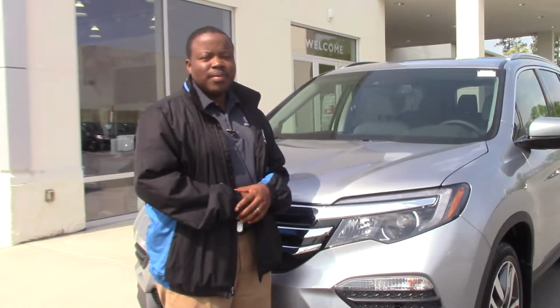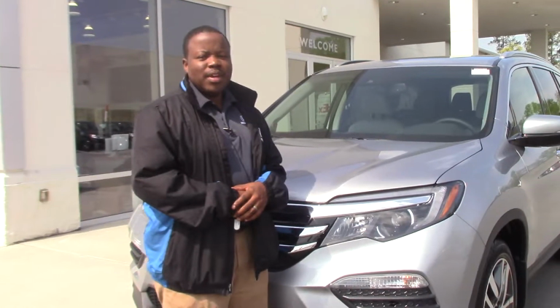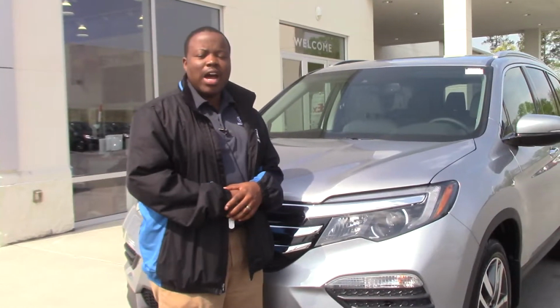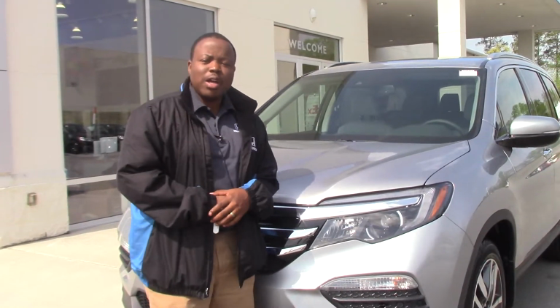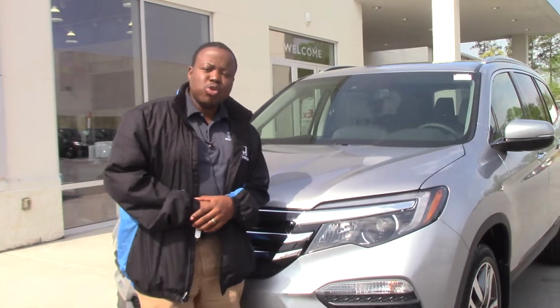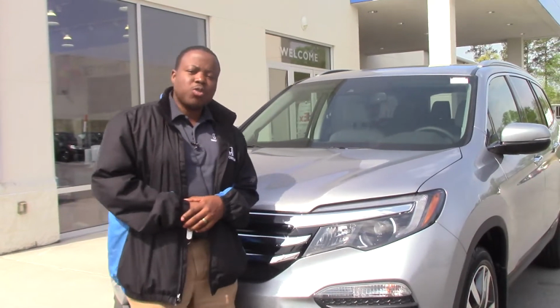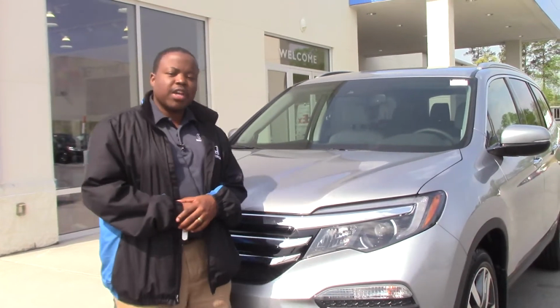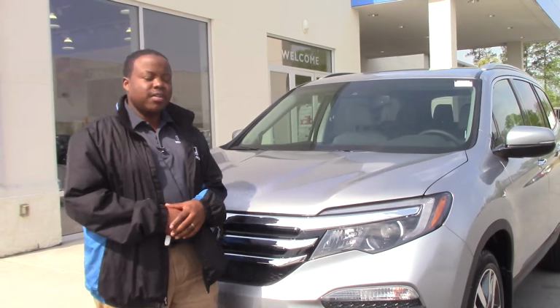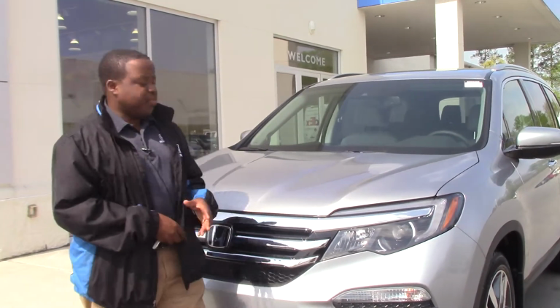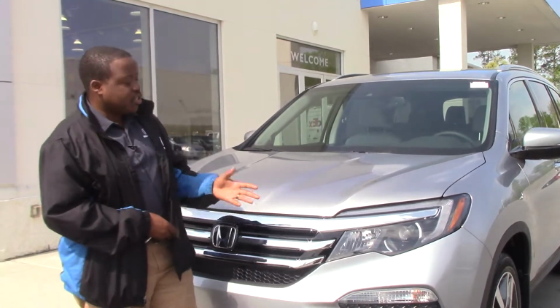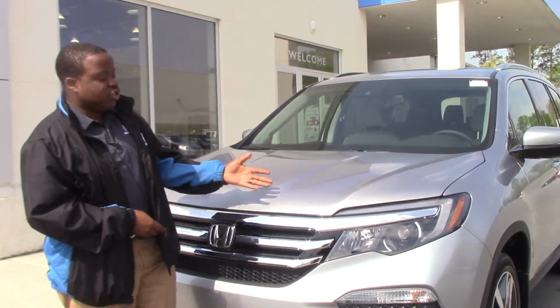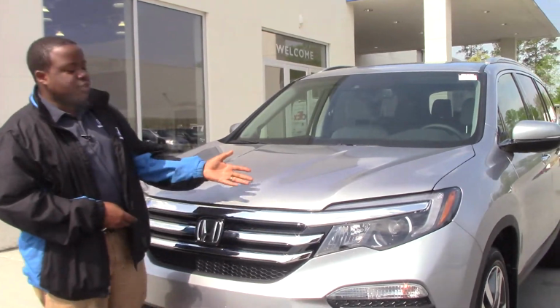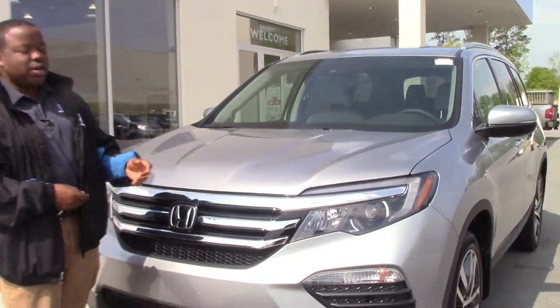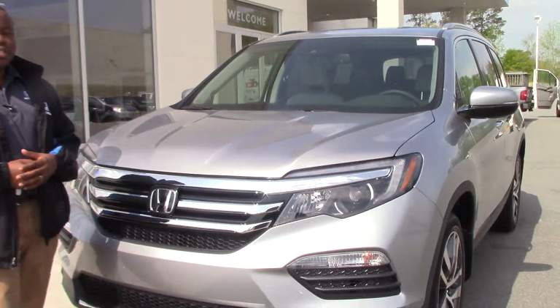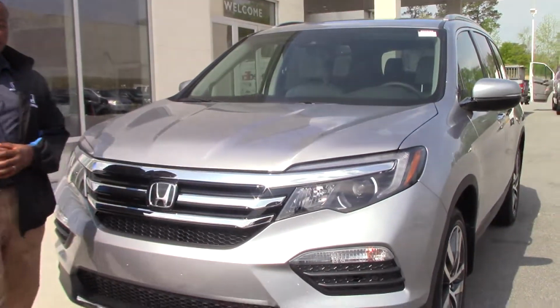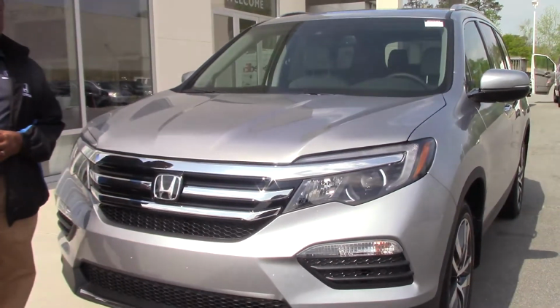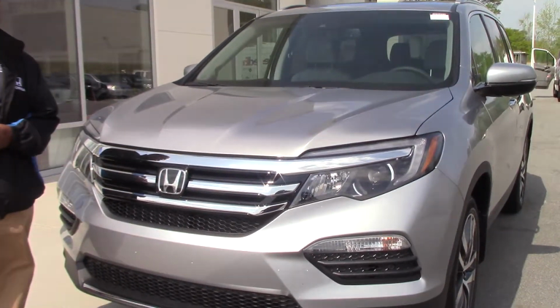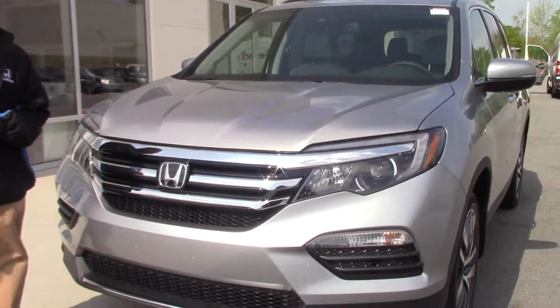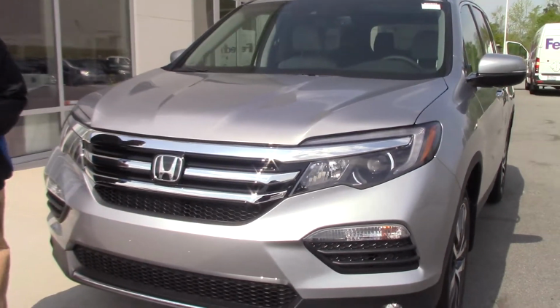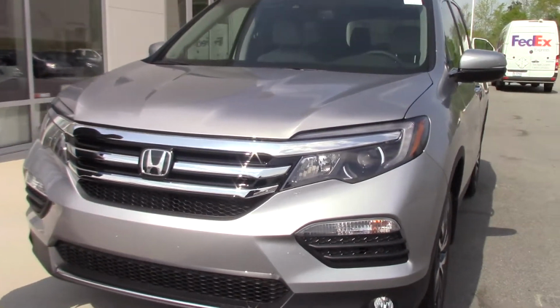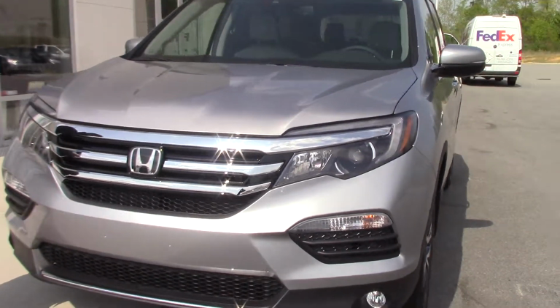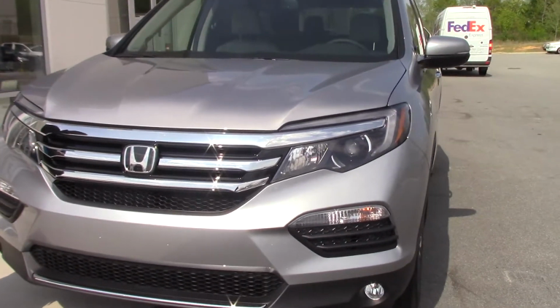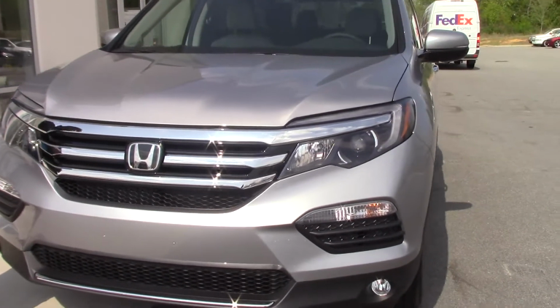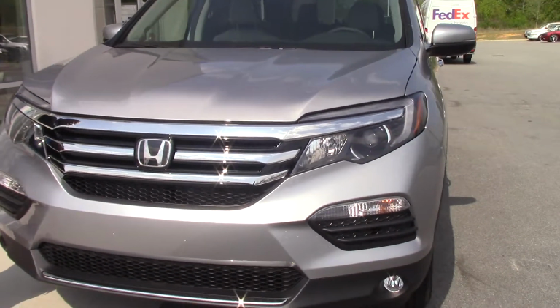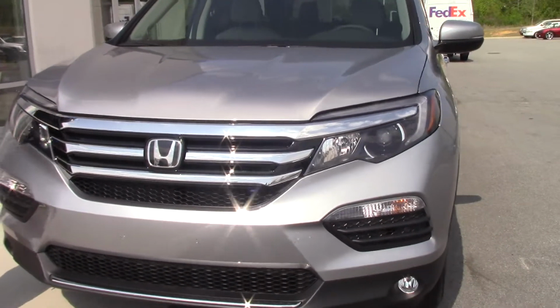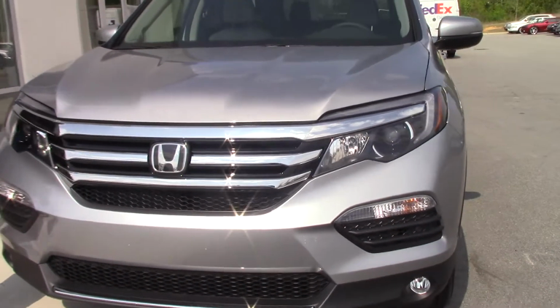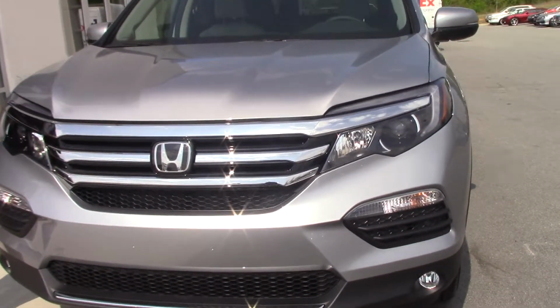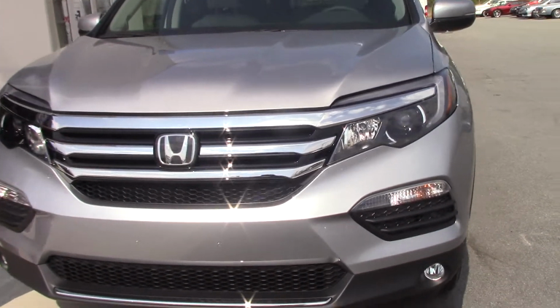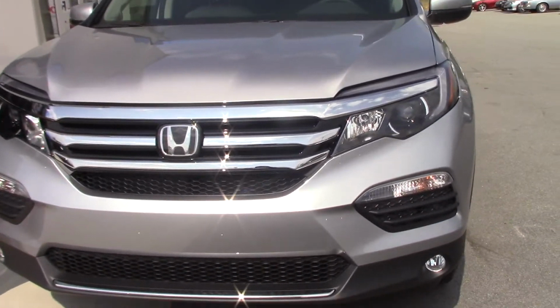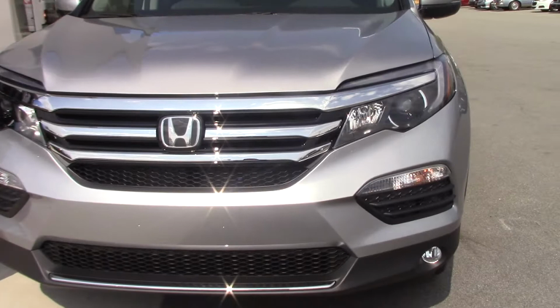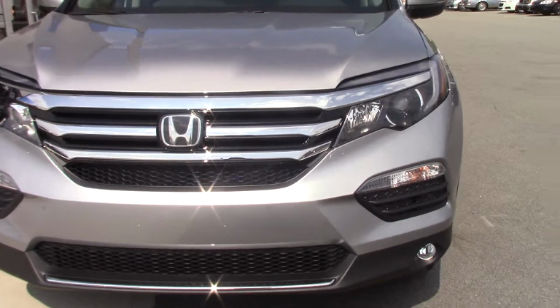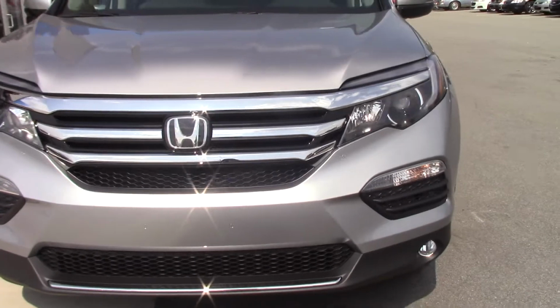Hi, I'm Joel Scott and this is a 2017 Honda Pilot Touring Edition.